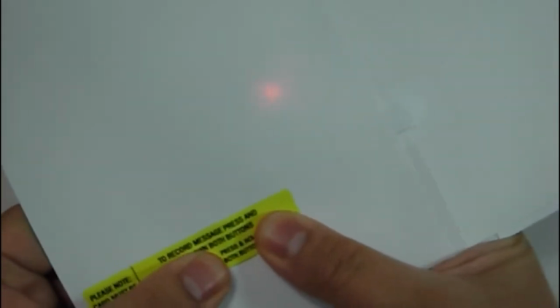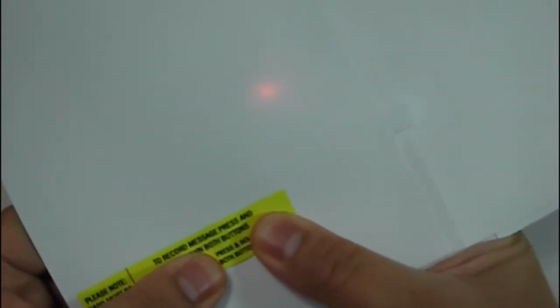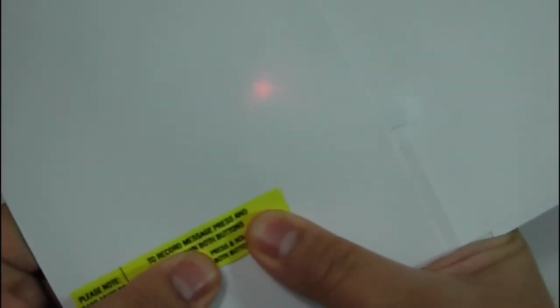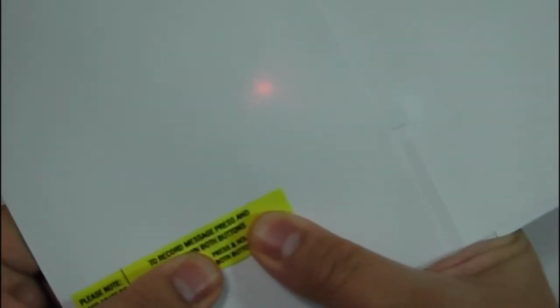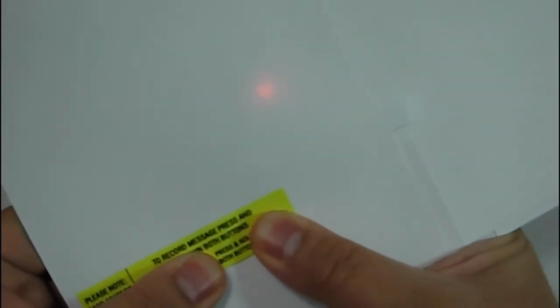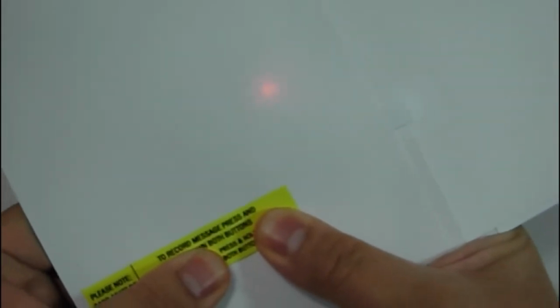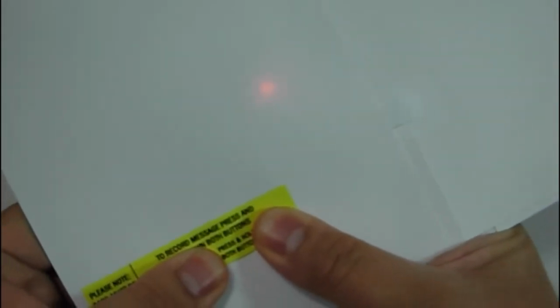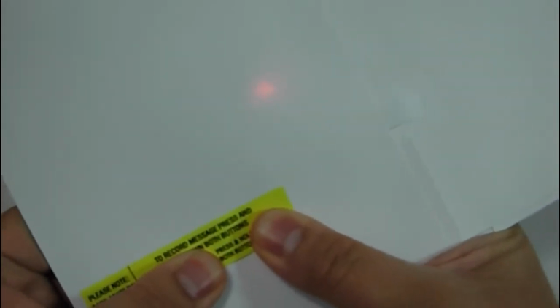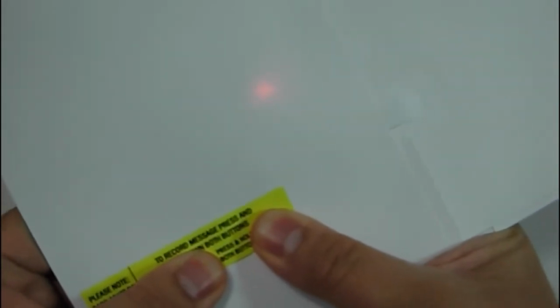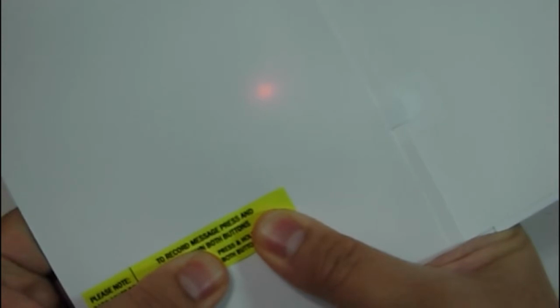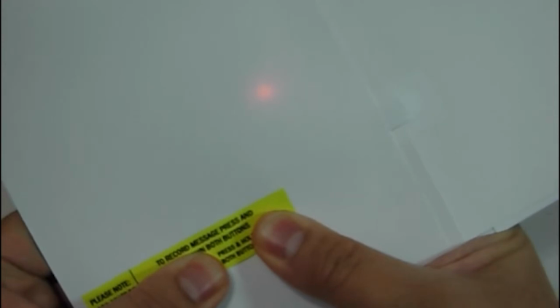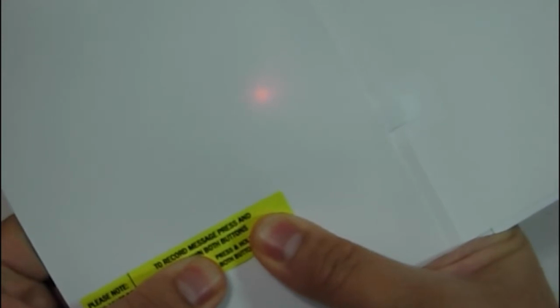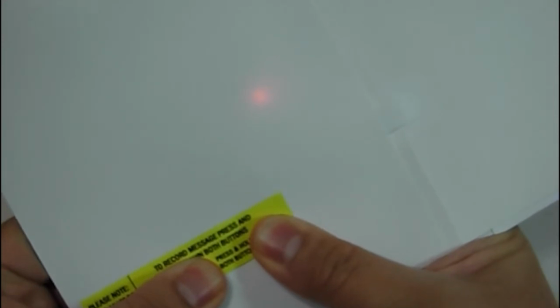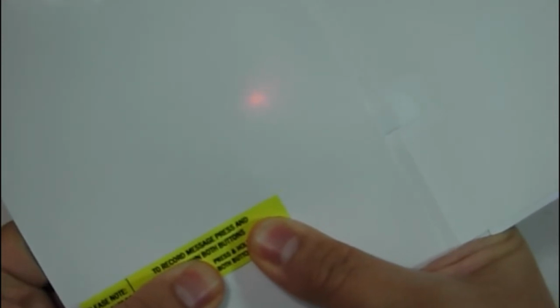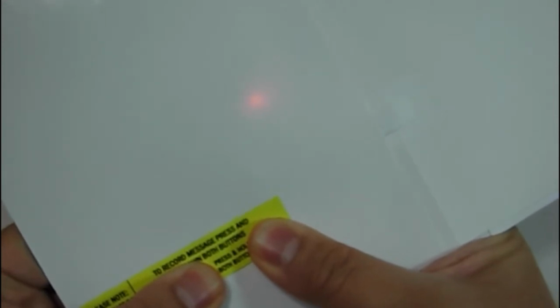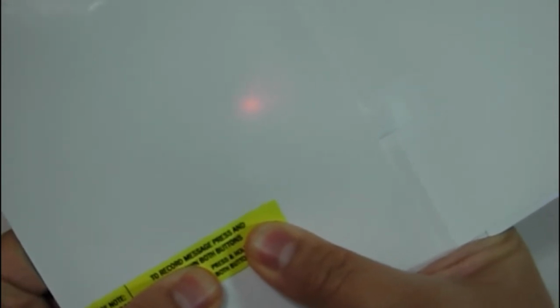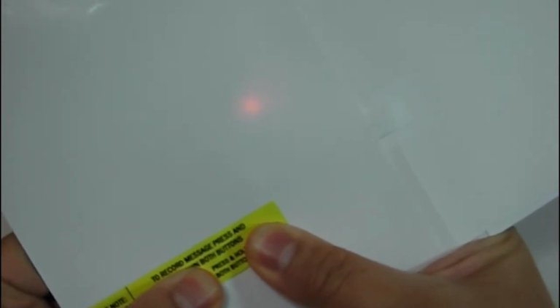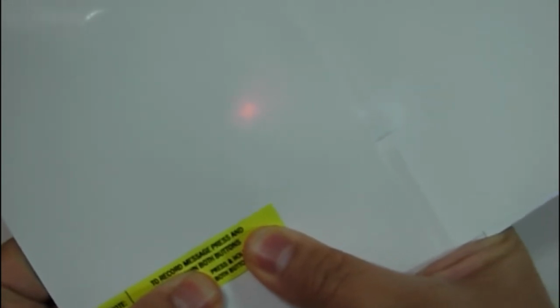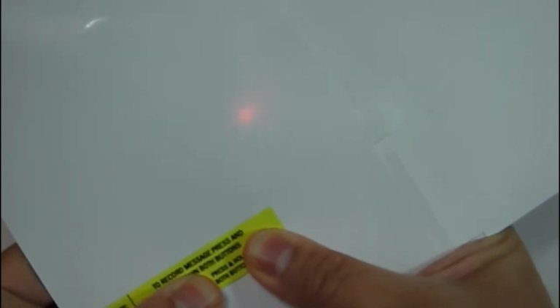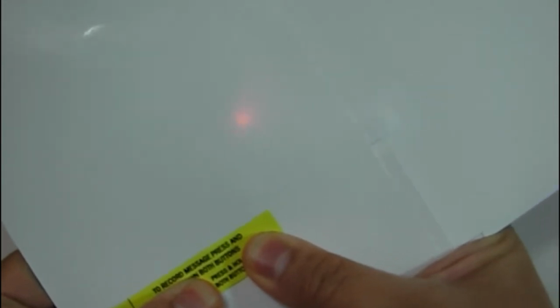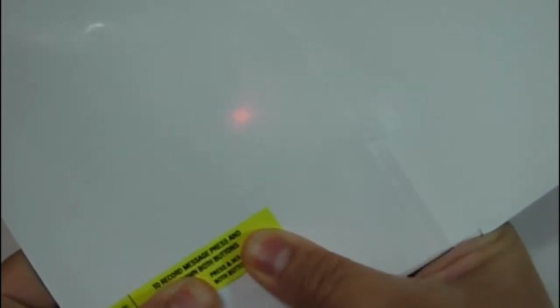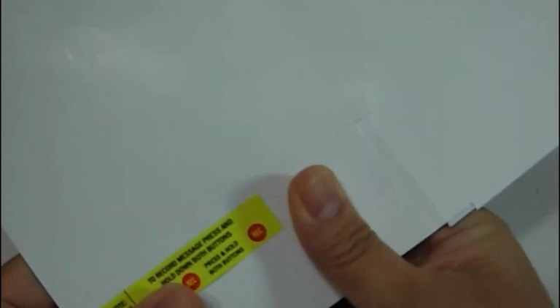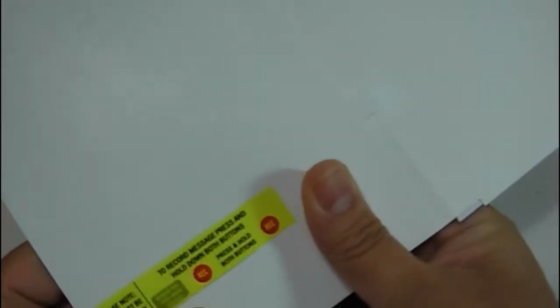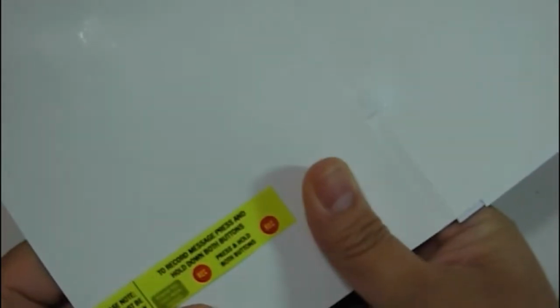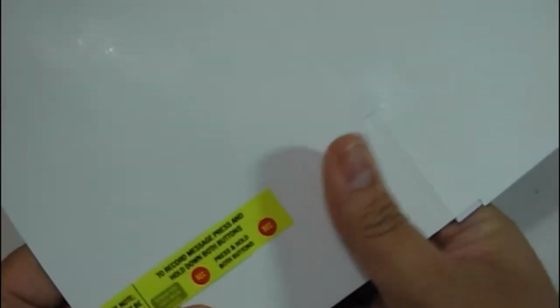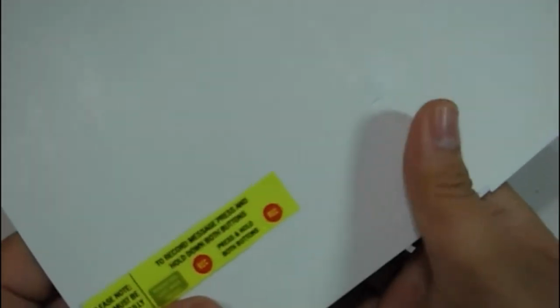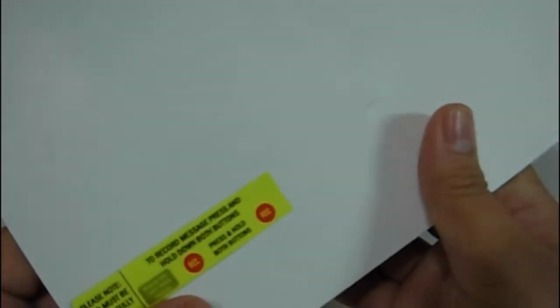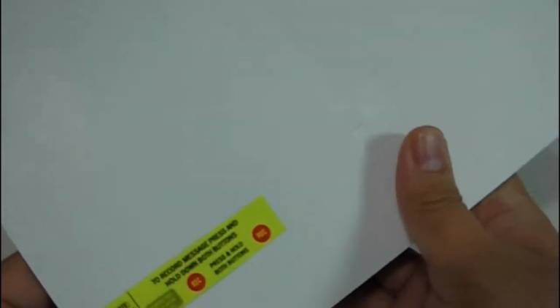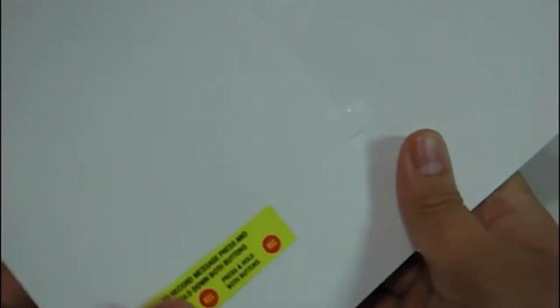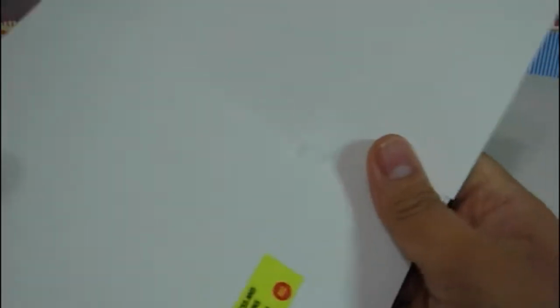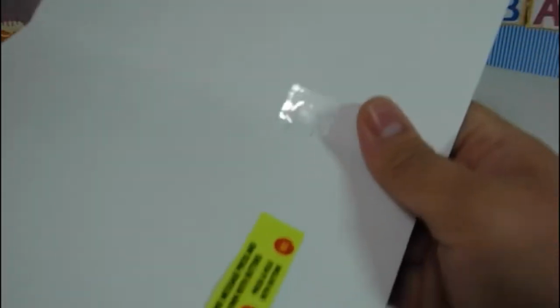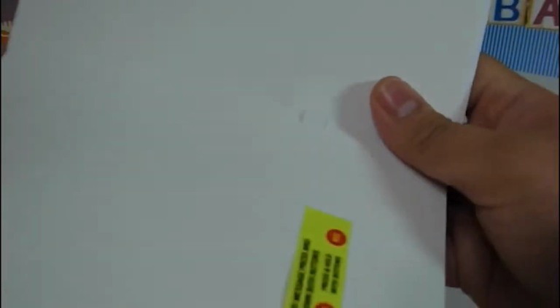Hello, testing one two three. Testing one two three. This is a test message. You let go and the message will now be recorded.